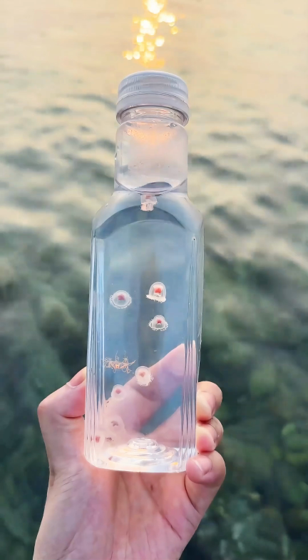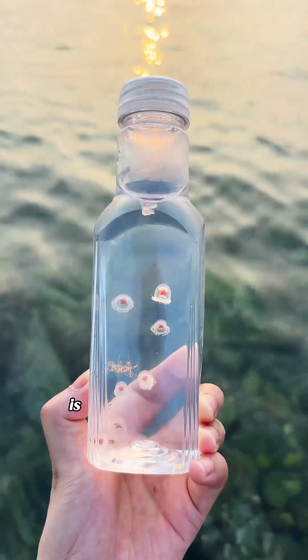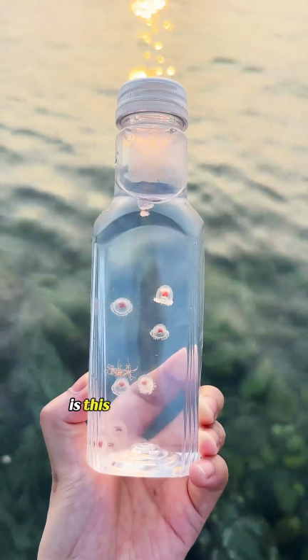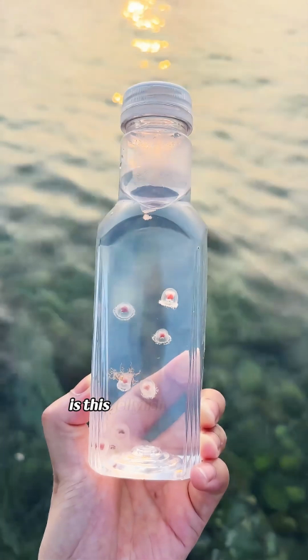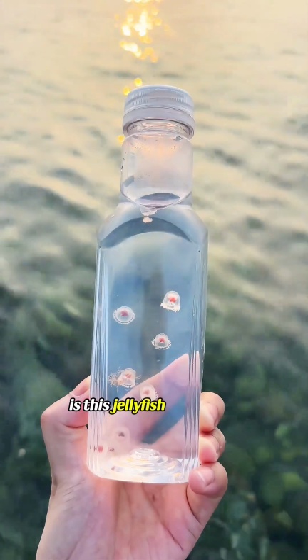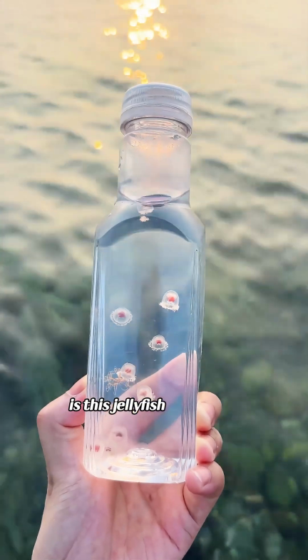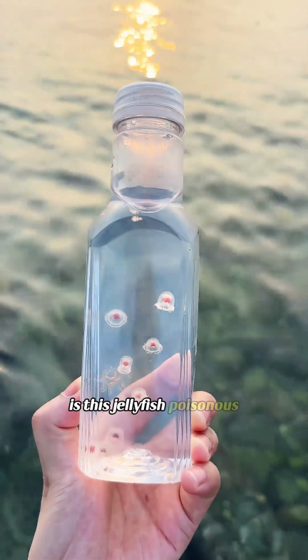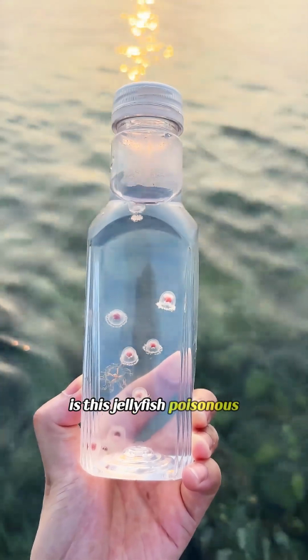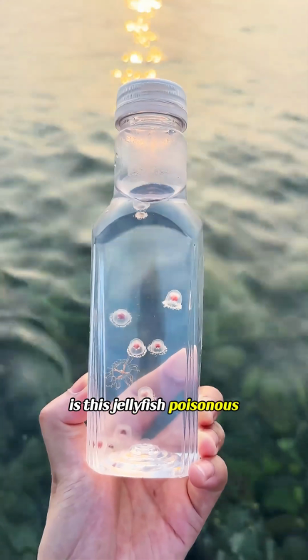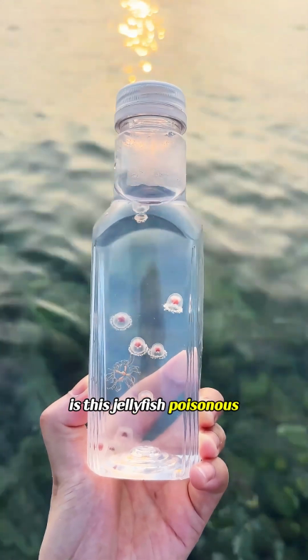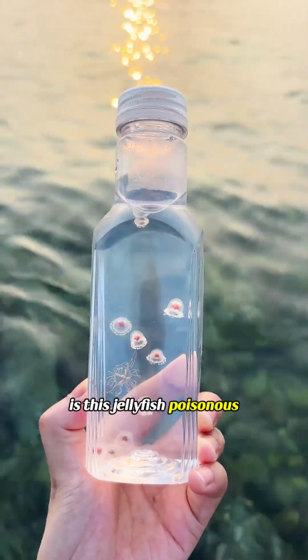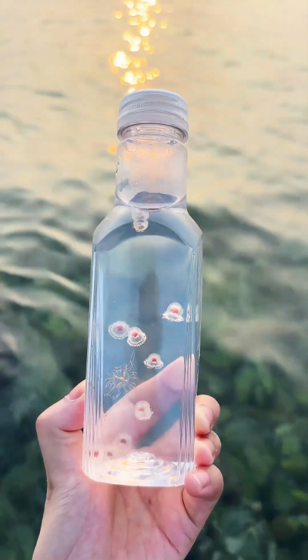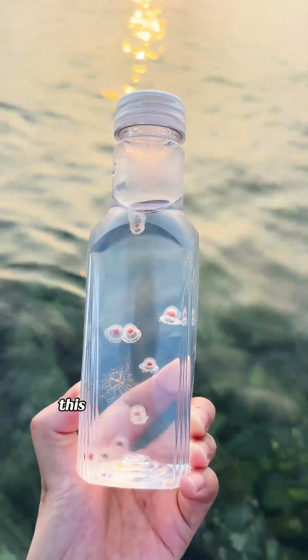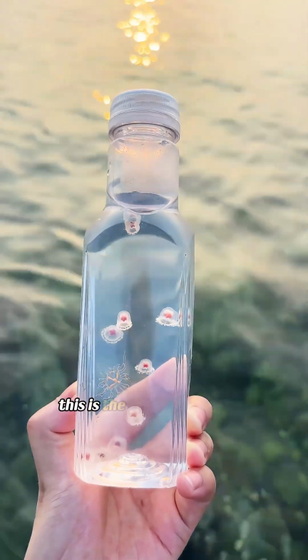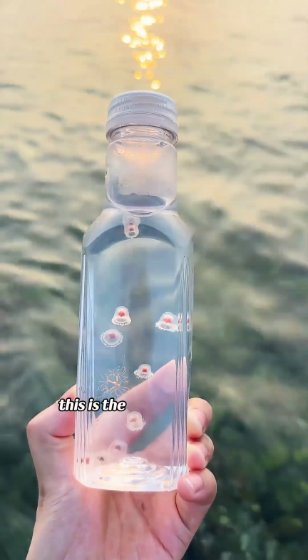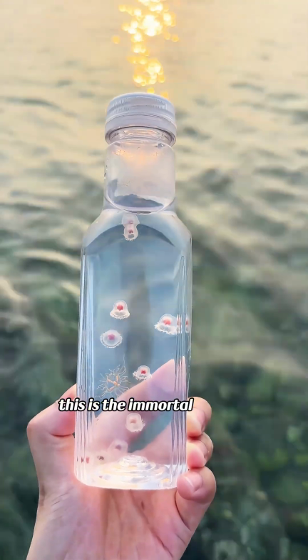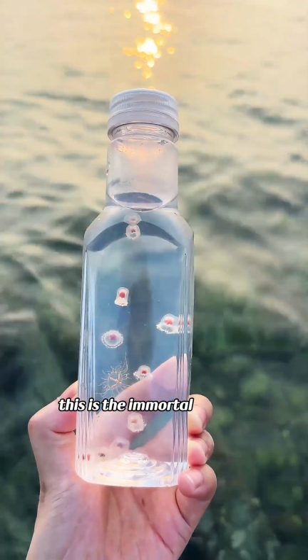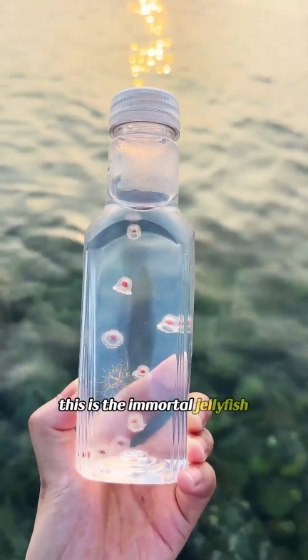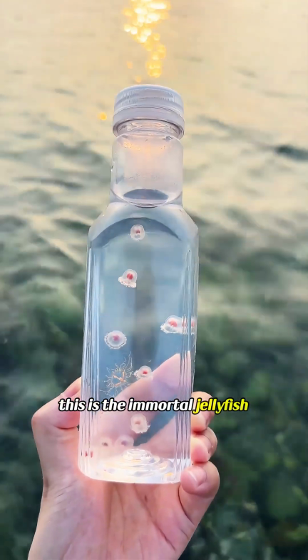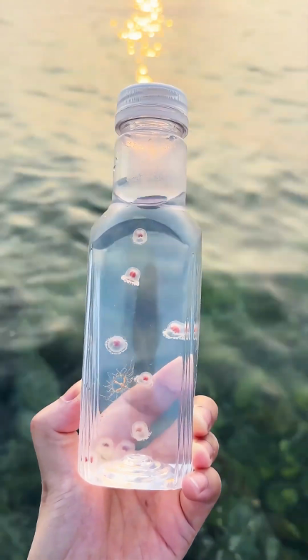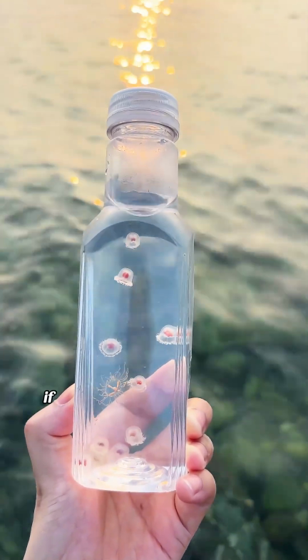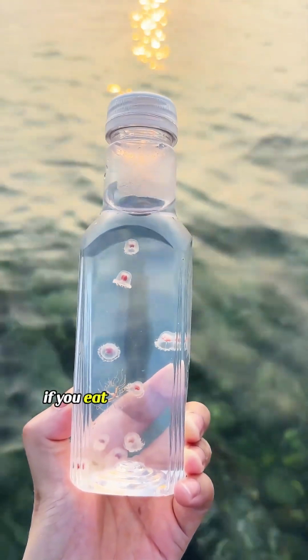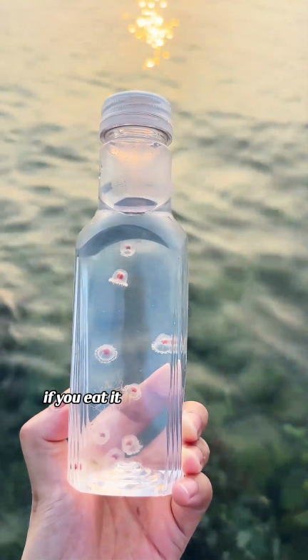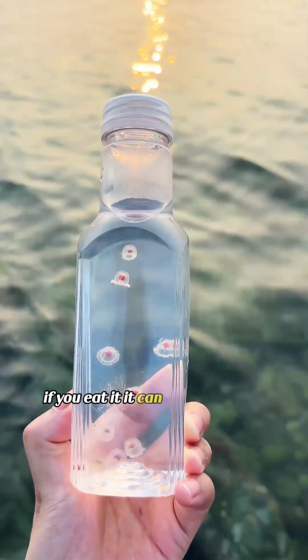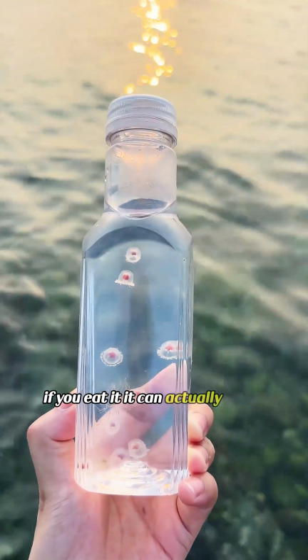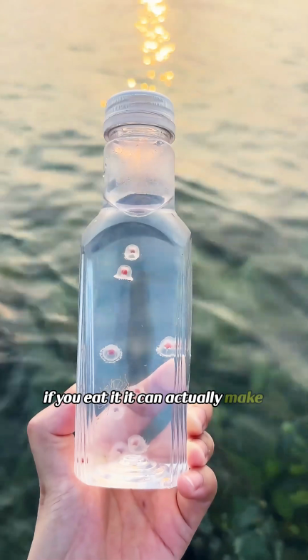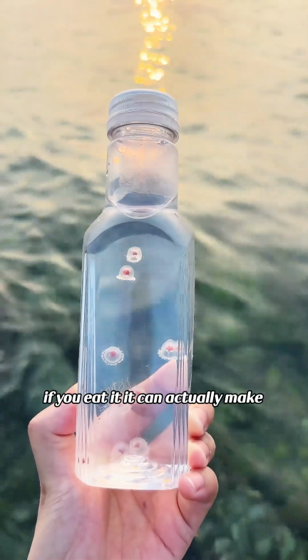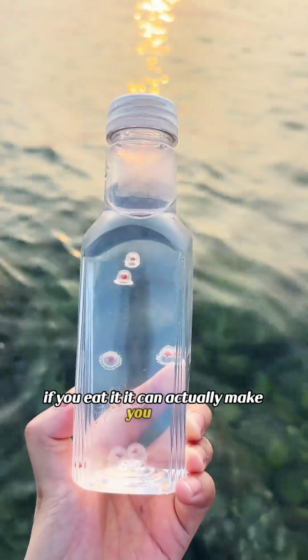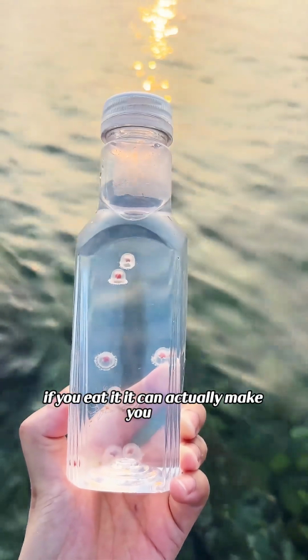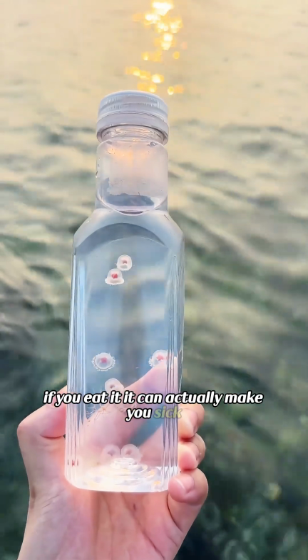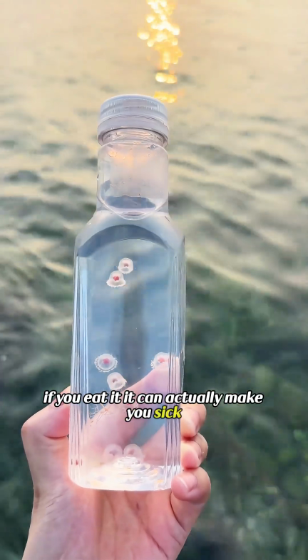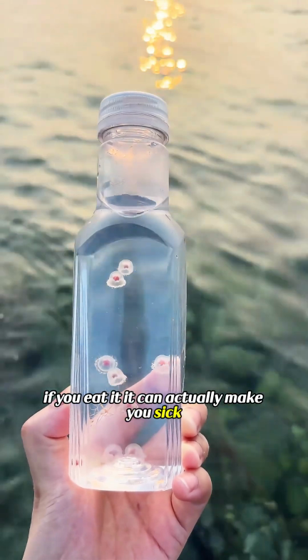Is this jellyfish poisonous? This is a mortal jellyfish. If you eat it, it can actually make you sick.